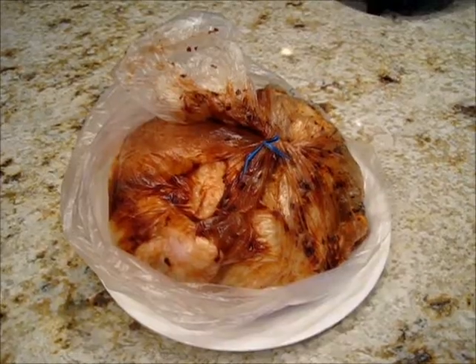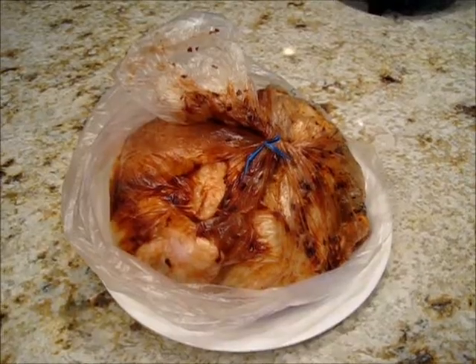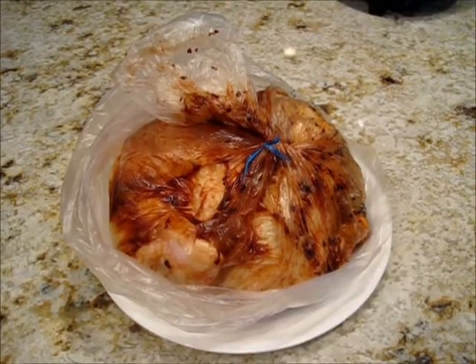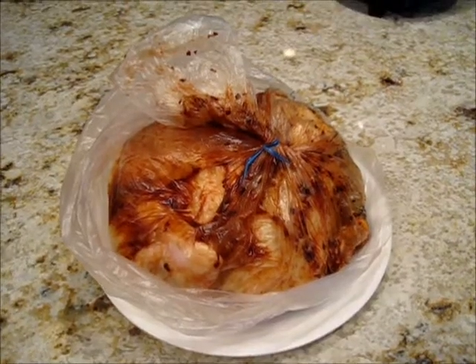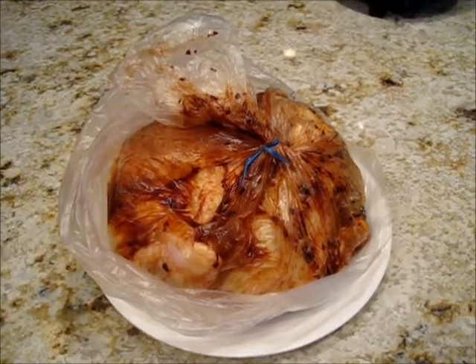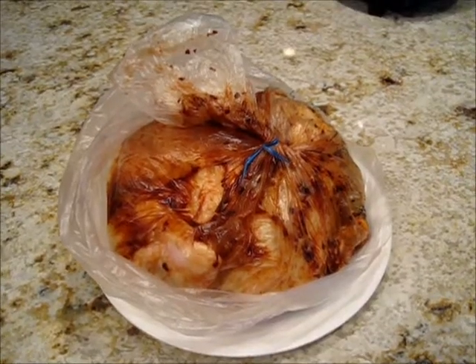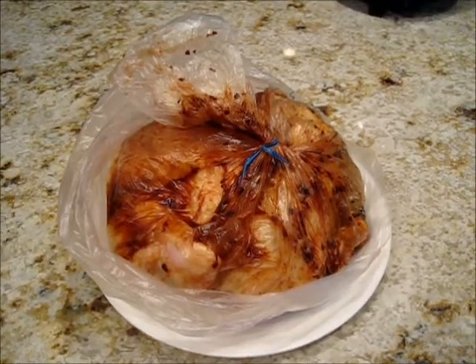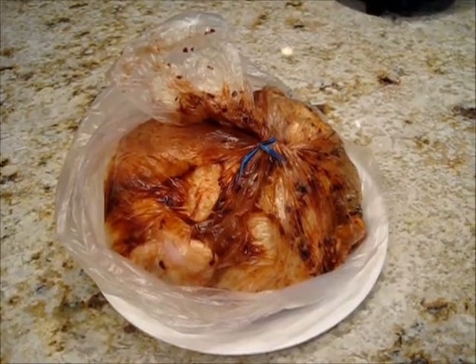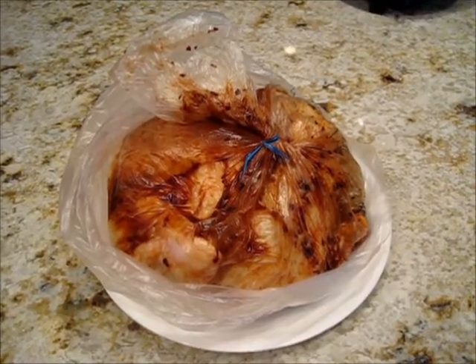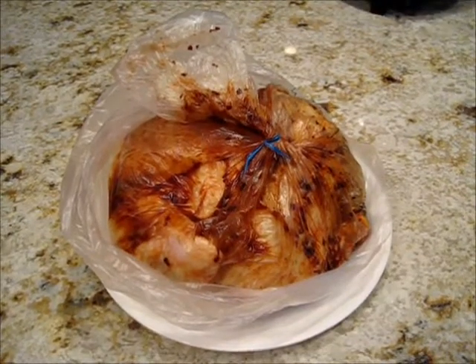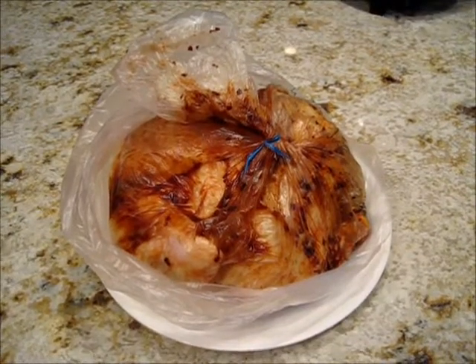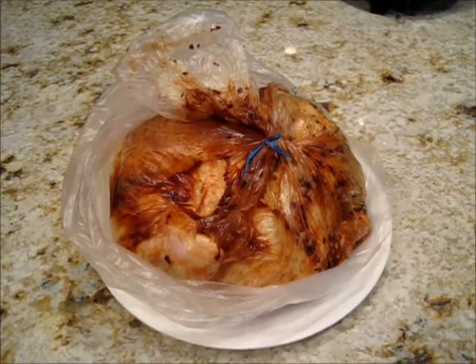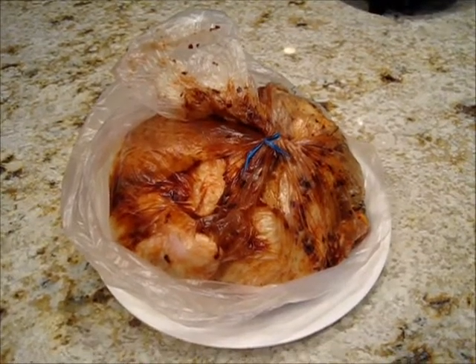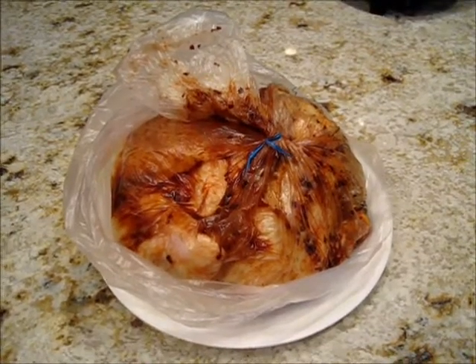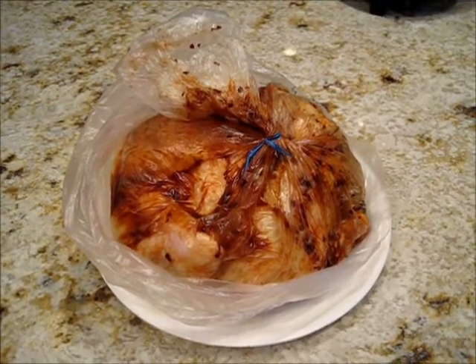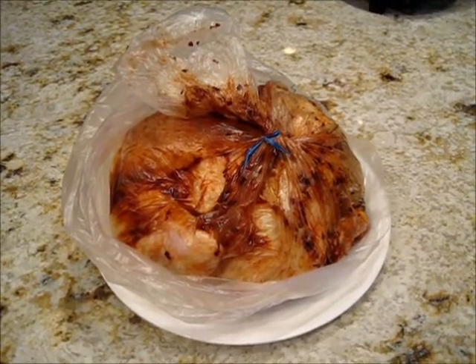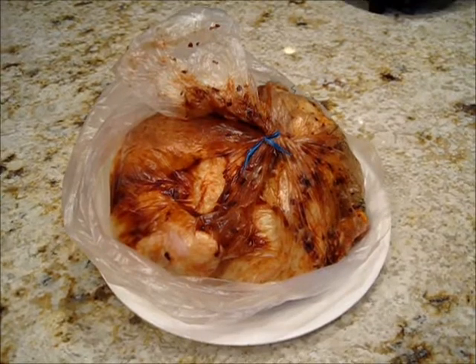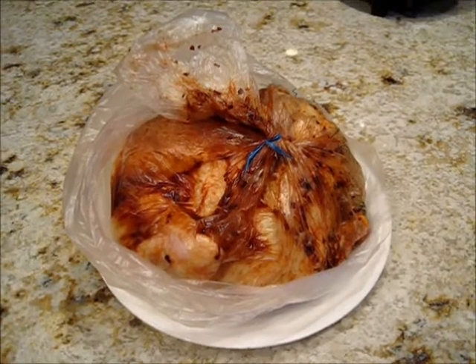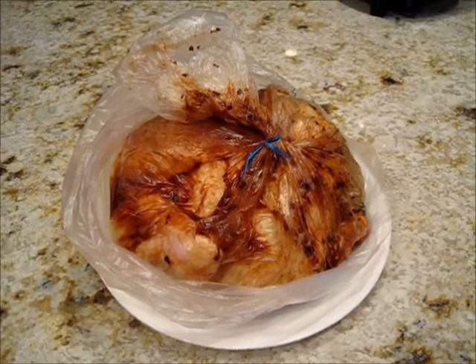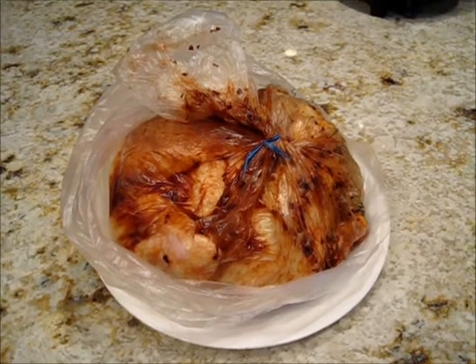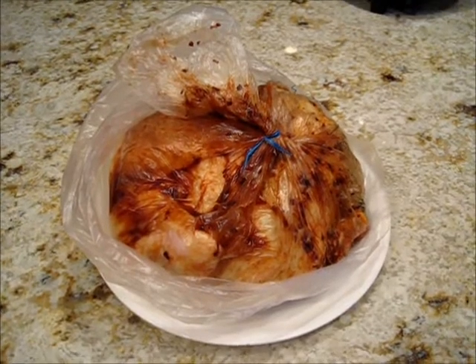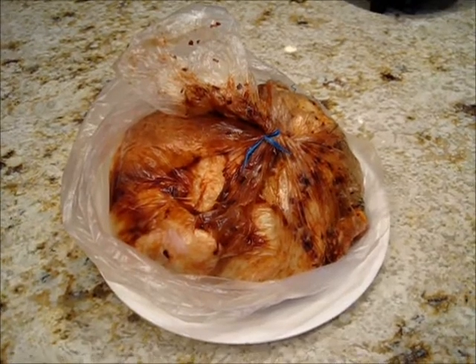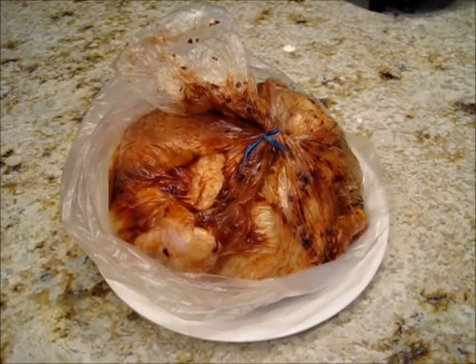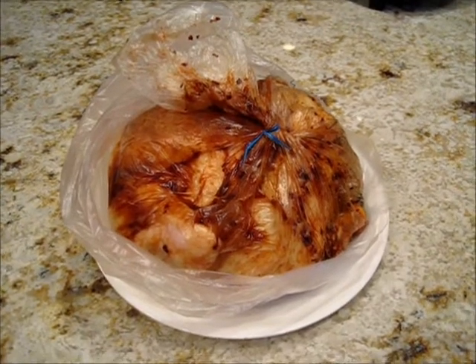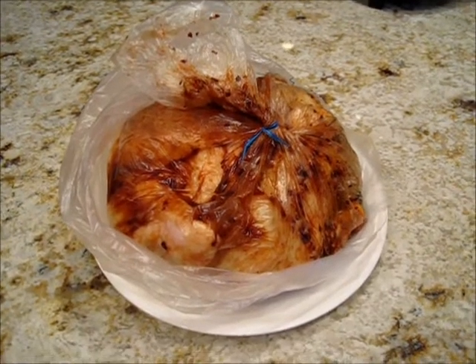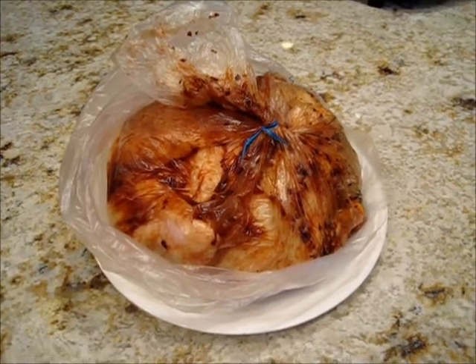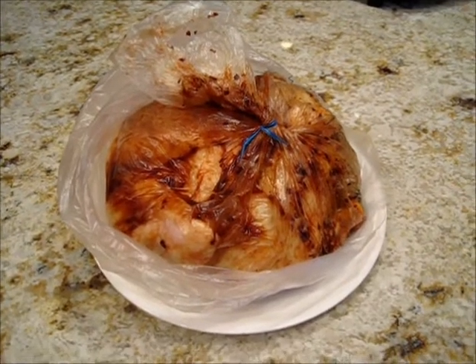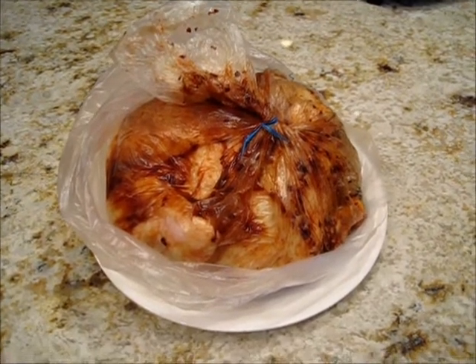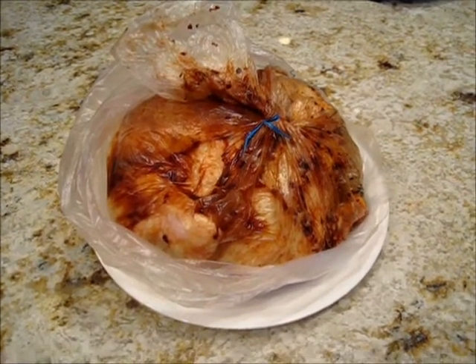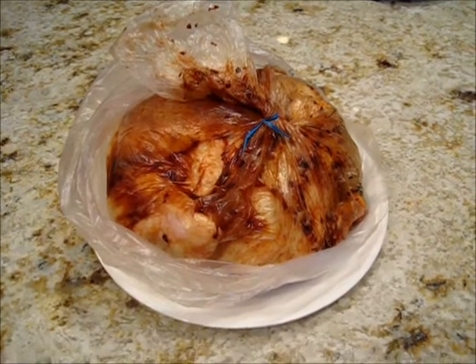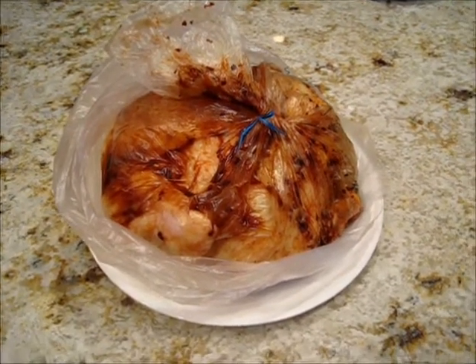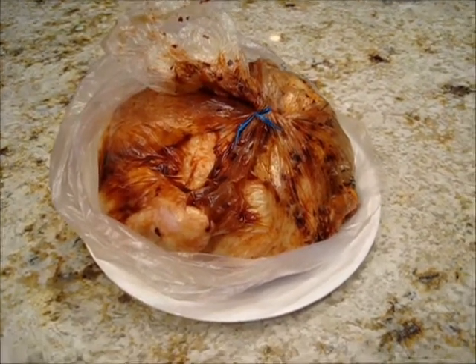In these videos, I'm going to show you how to take a few ingredients, good ingredients, and put them together for a simple, delicious dinner.